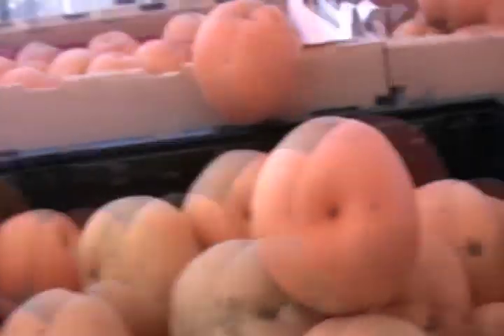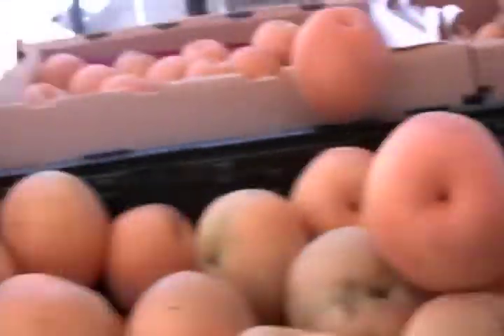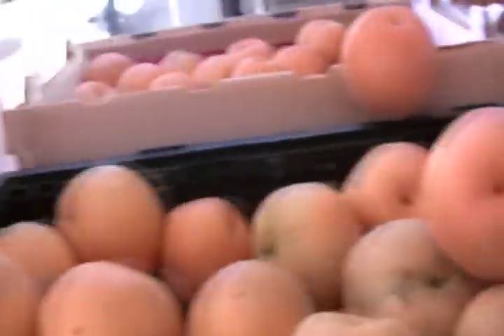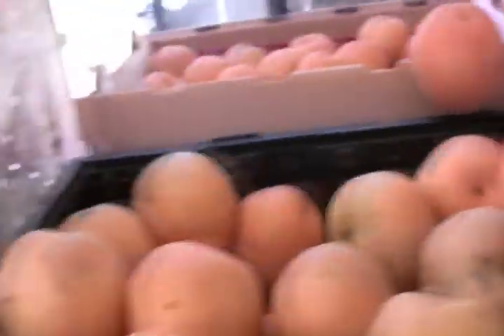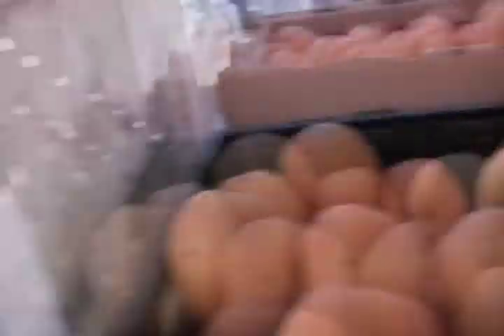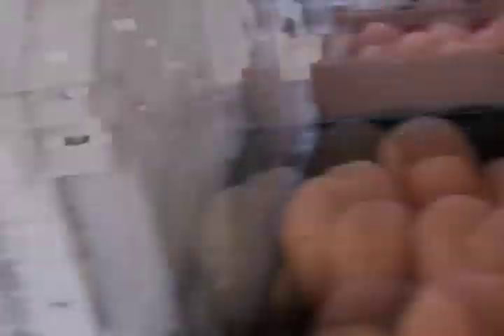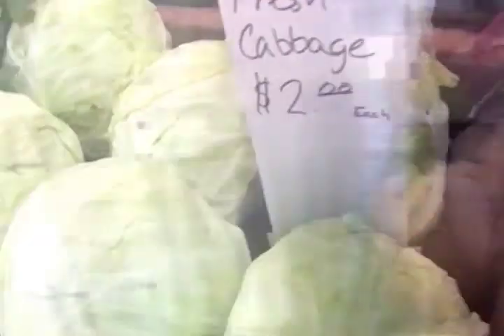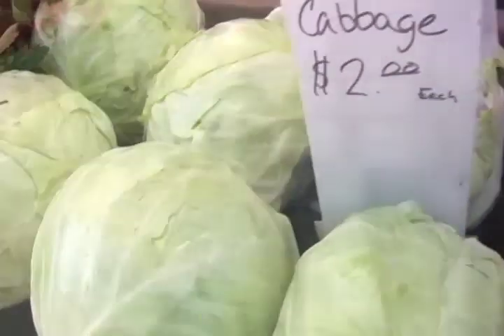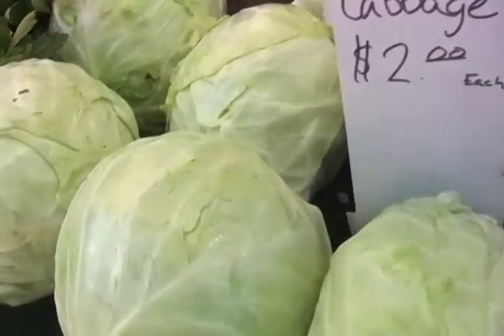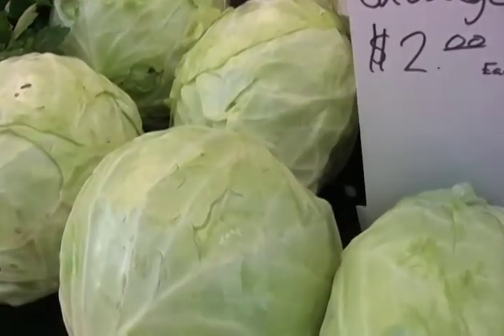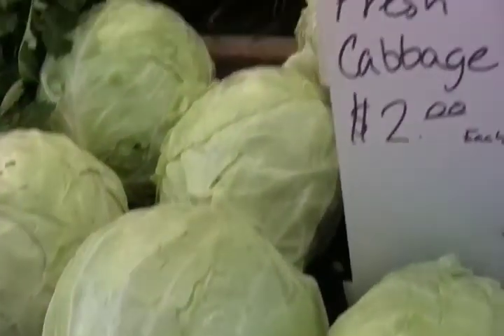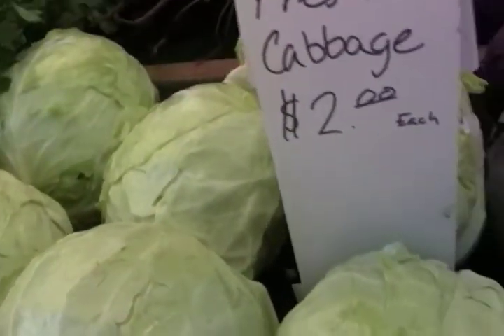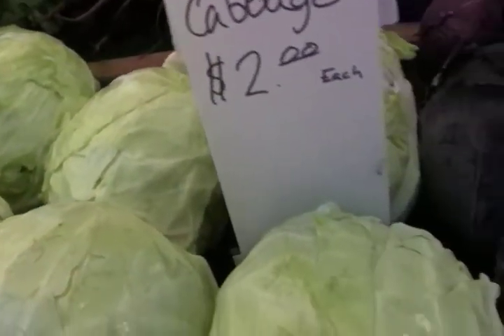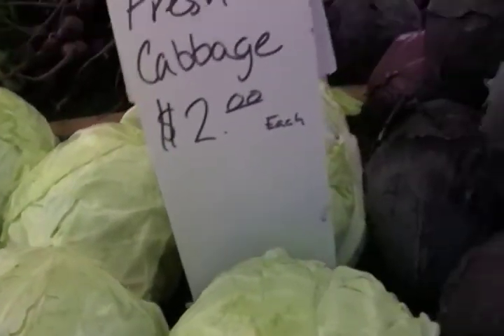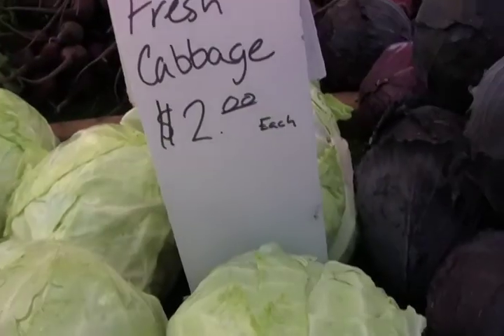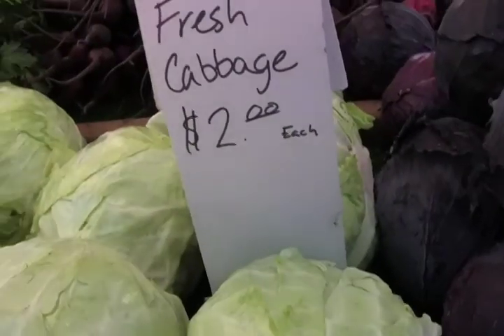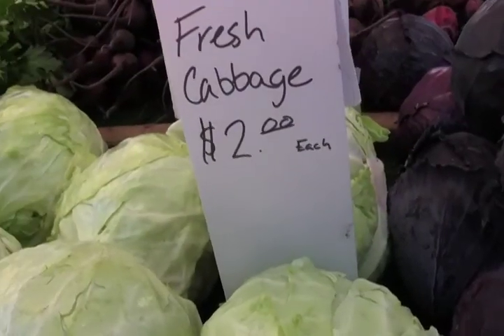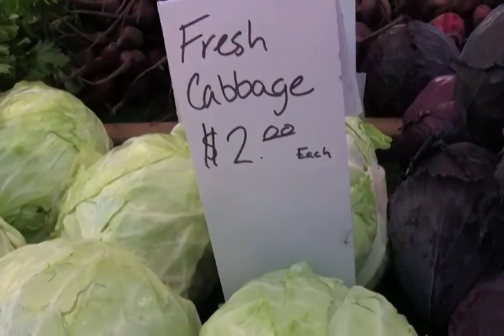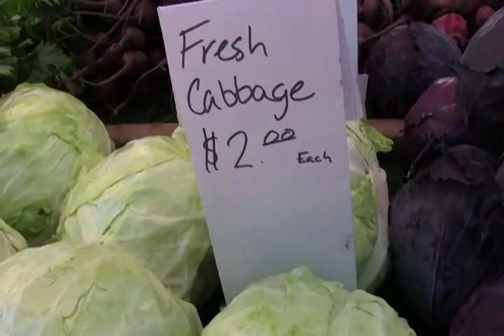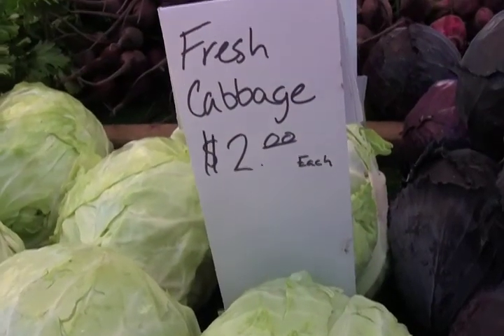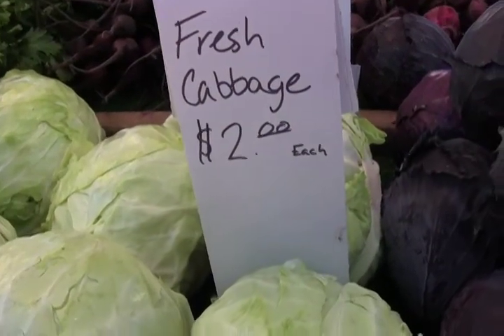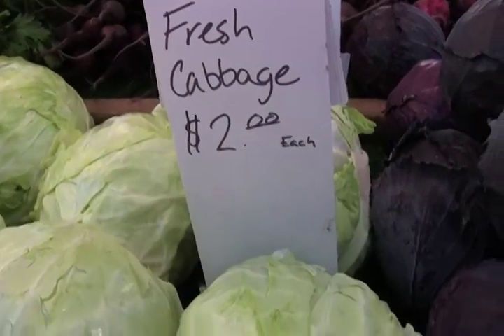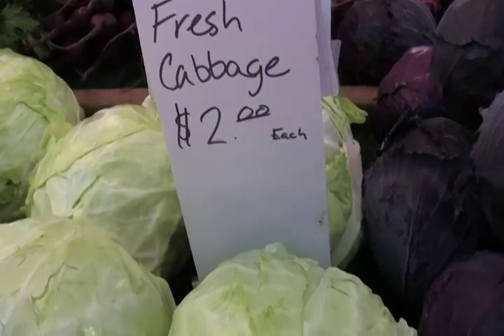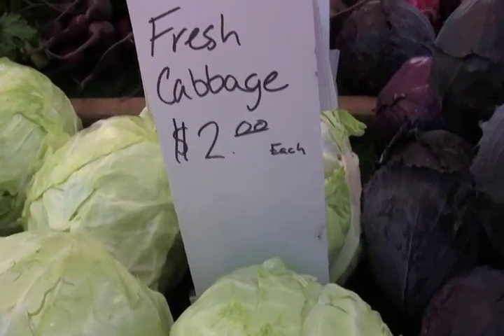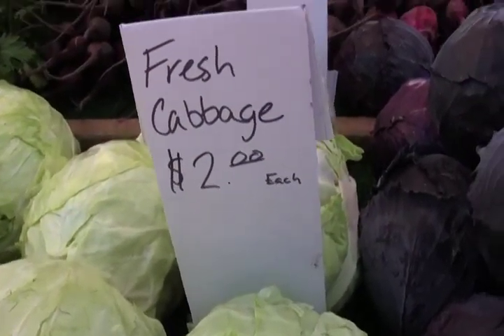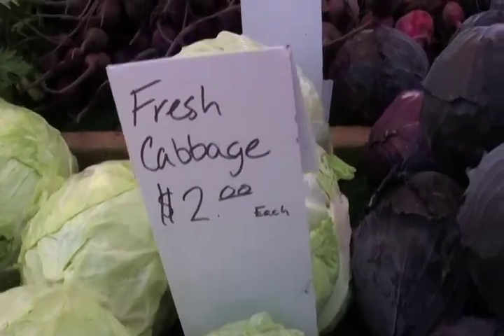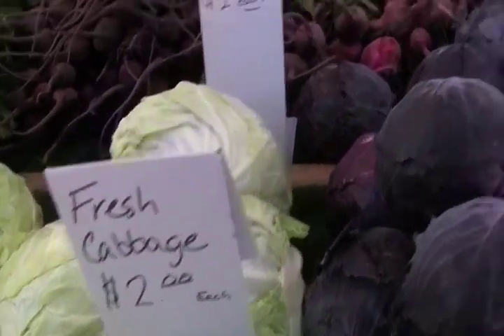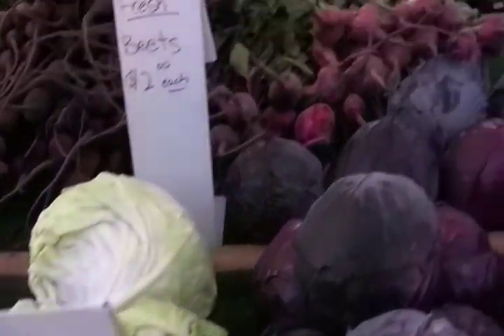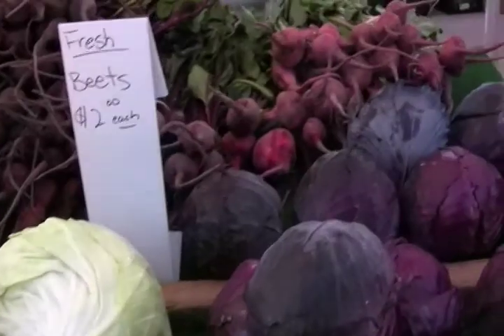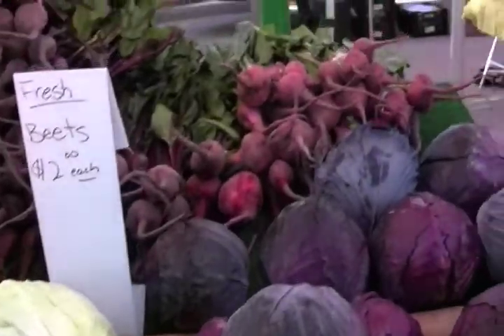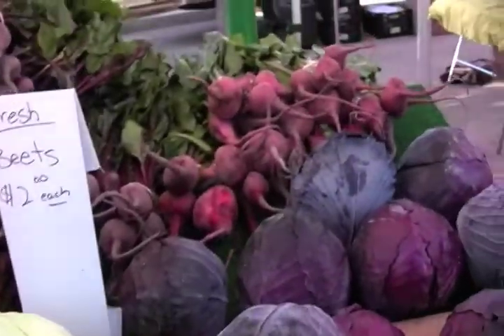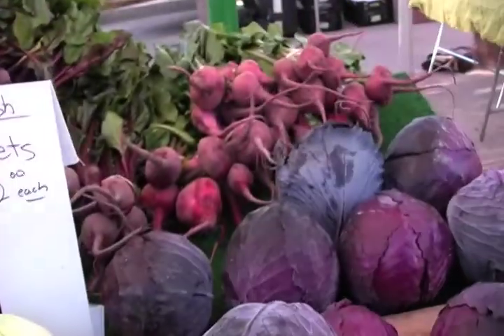And Asian pears. Only two dollars each. Oh my goodness — a bargain.